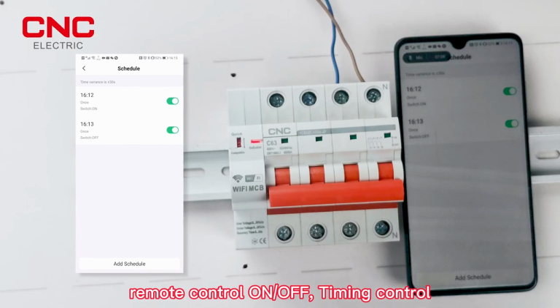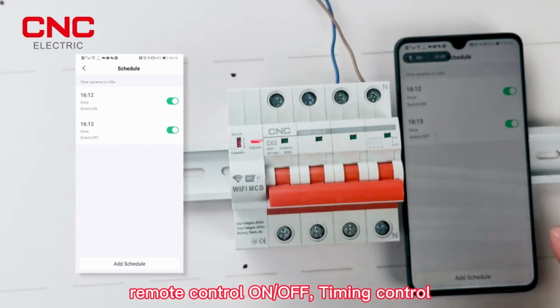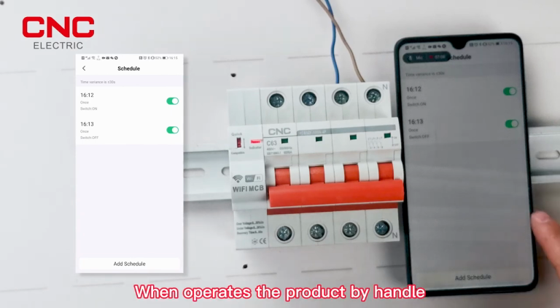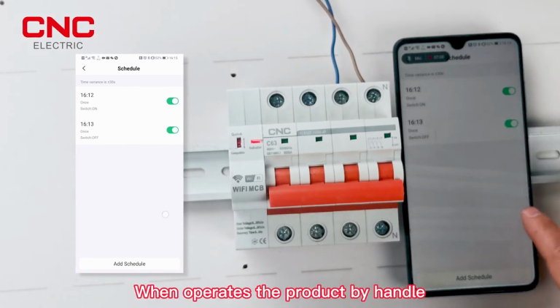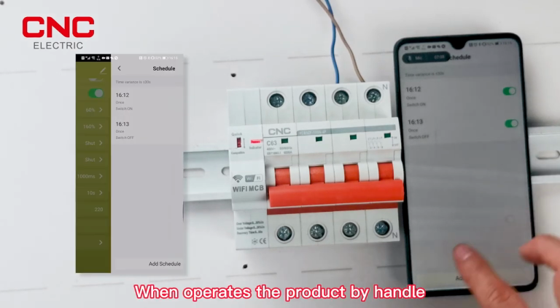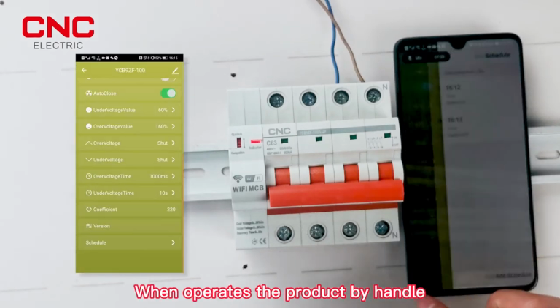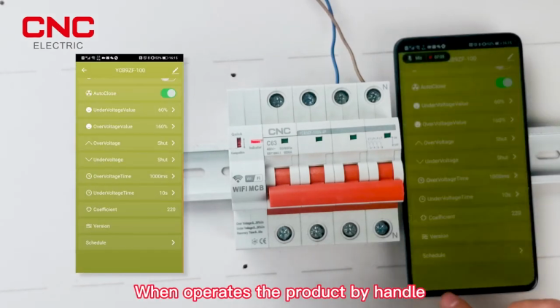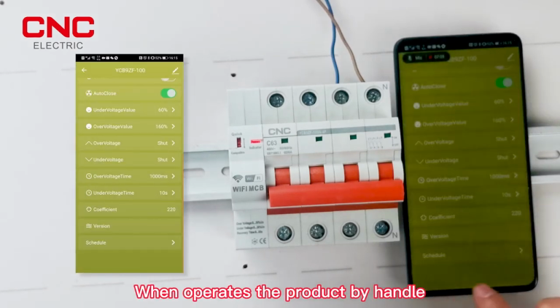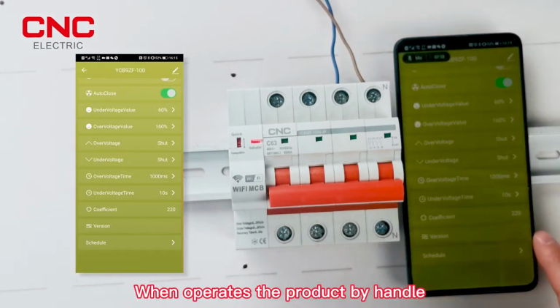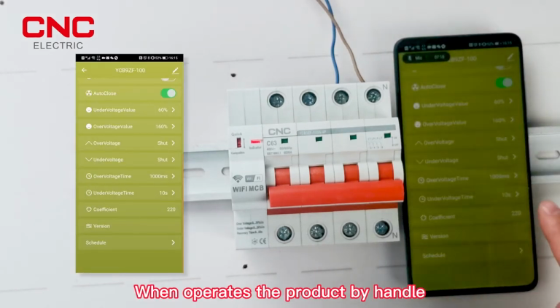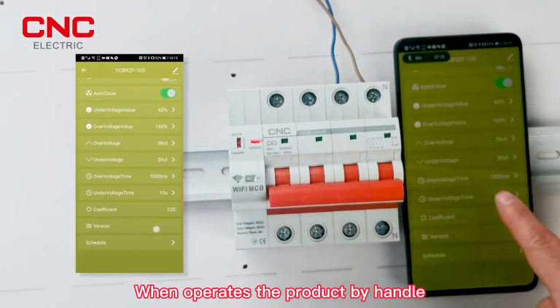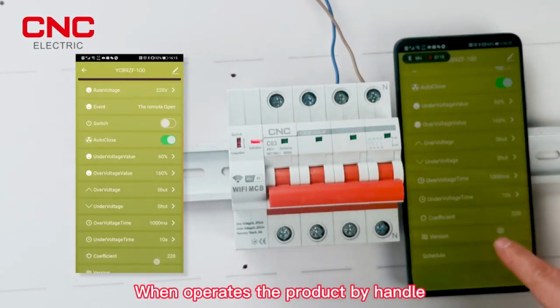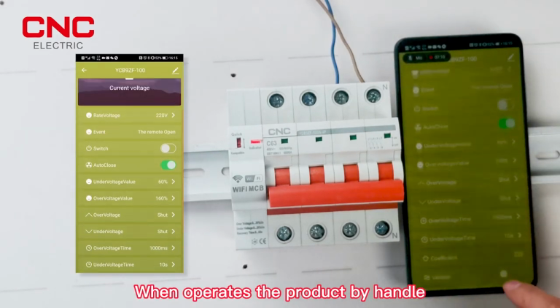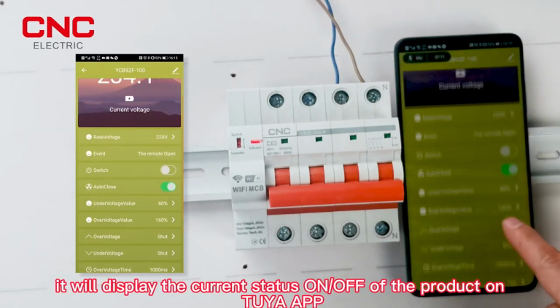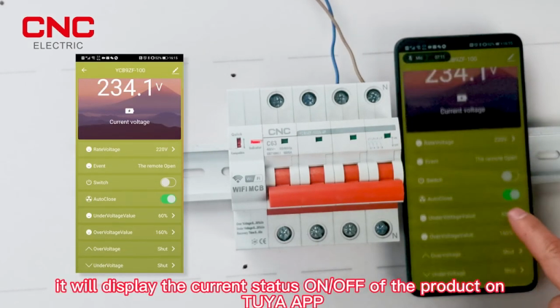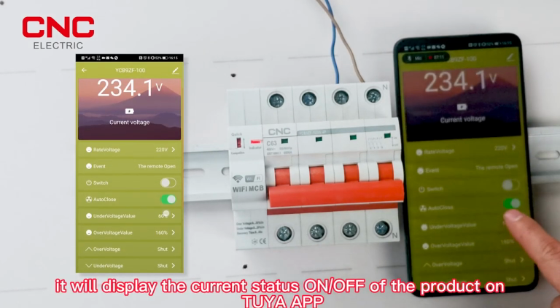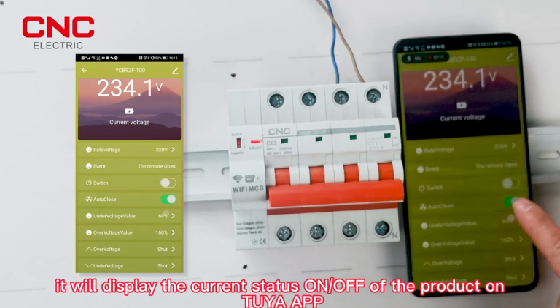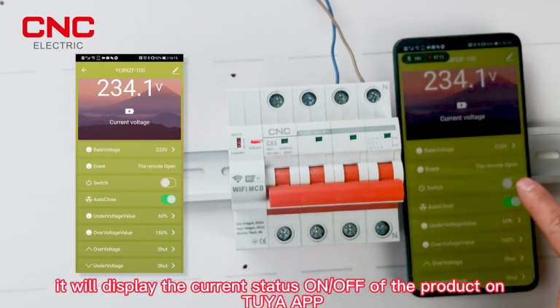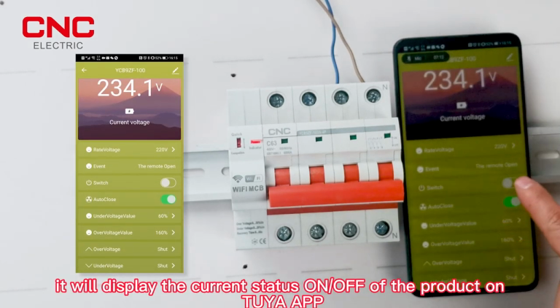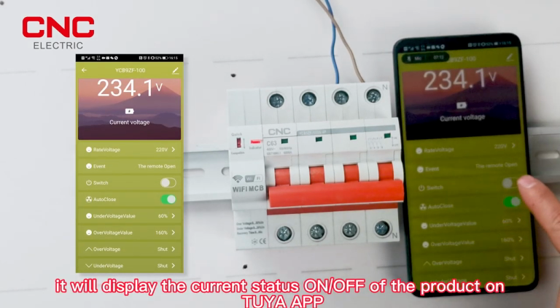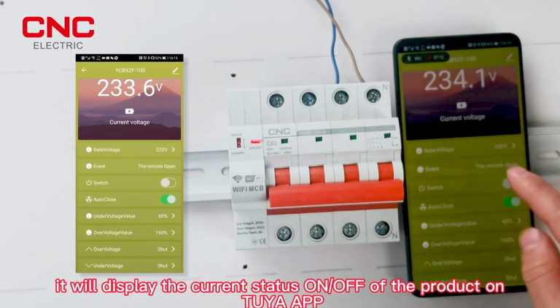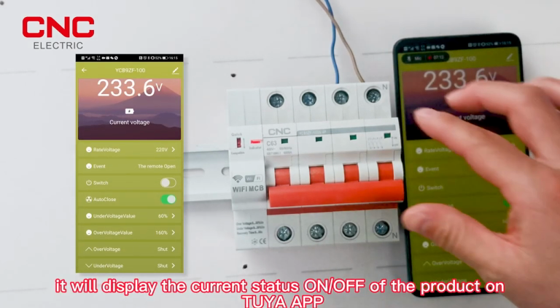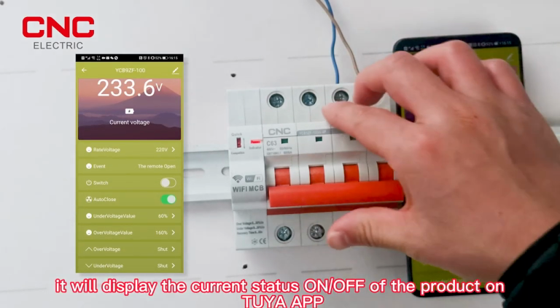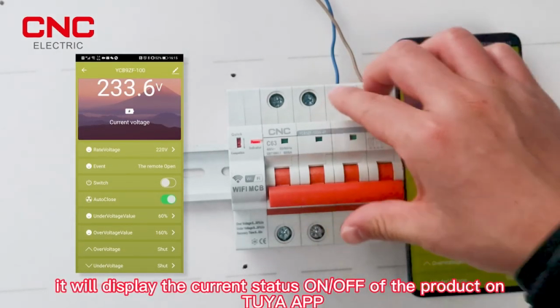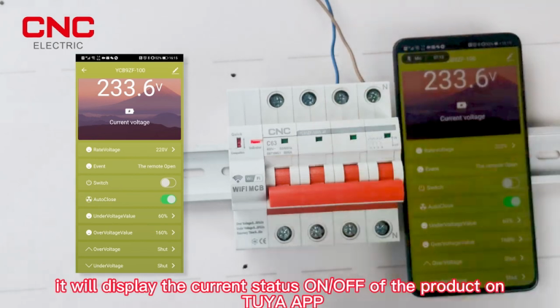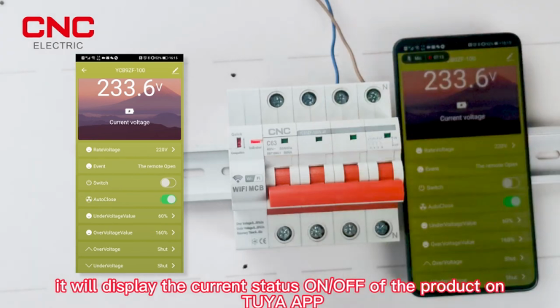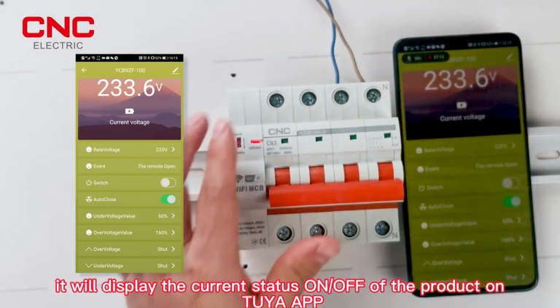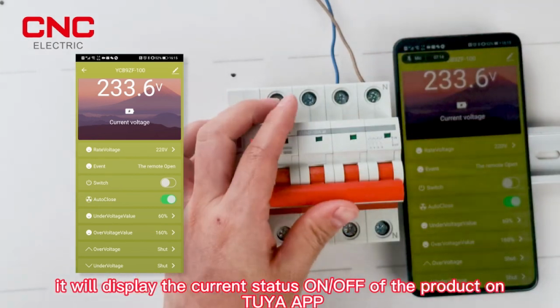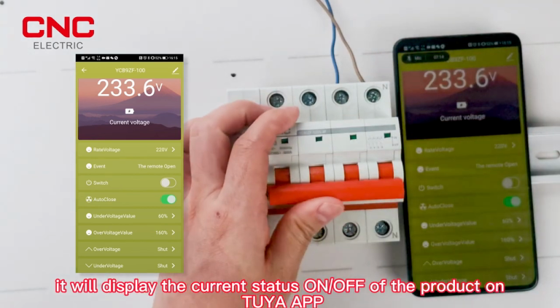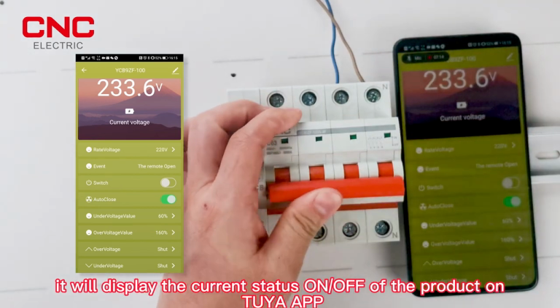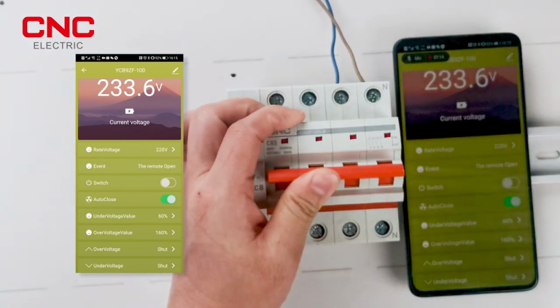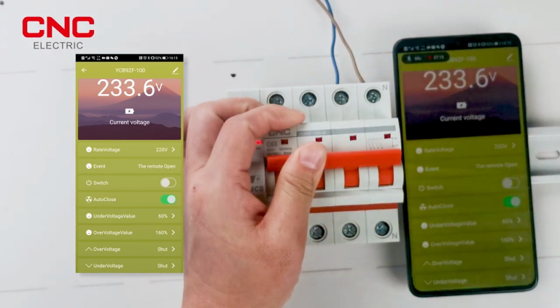When operating the product manually by handle, the current on/off status of the product will be displayed on the IA app.